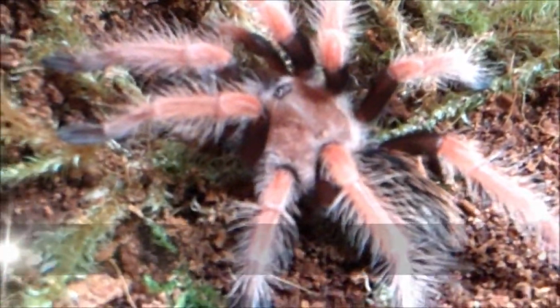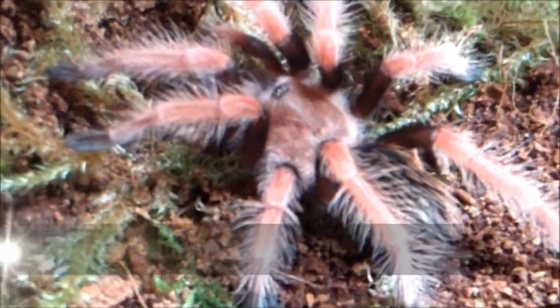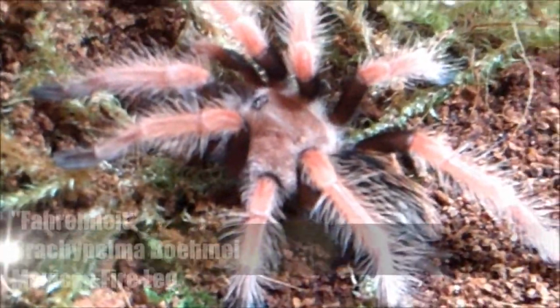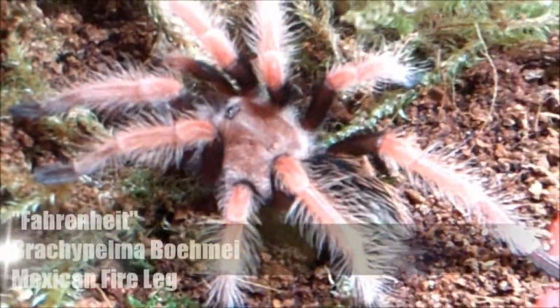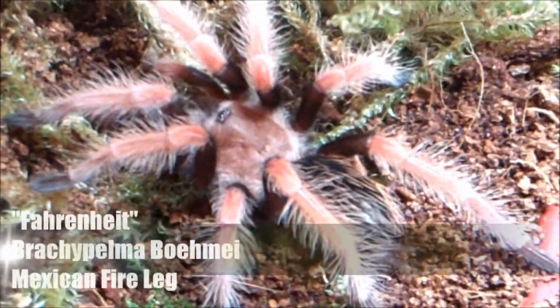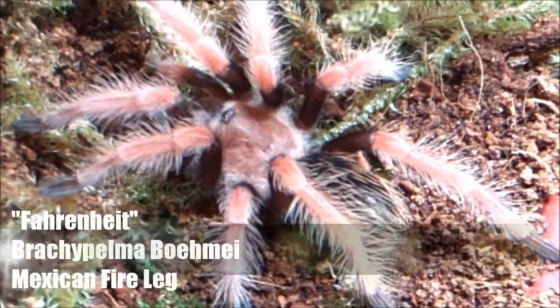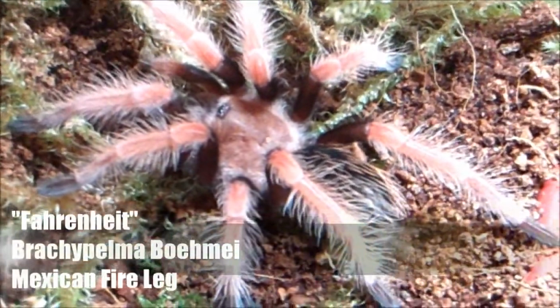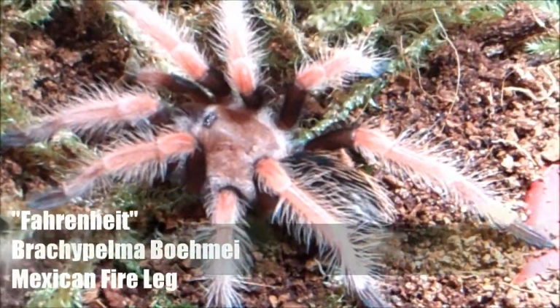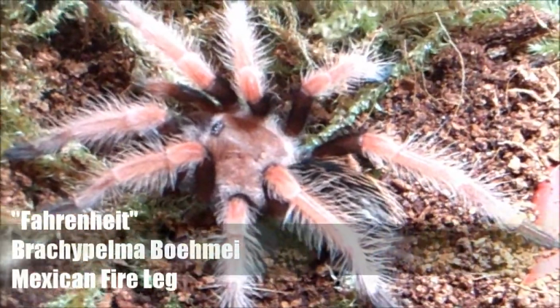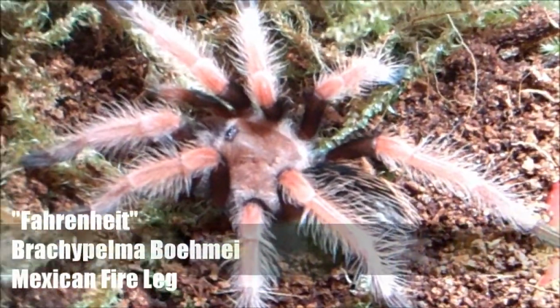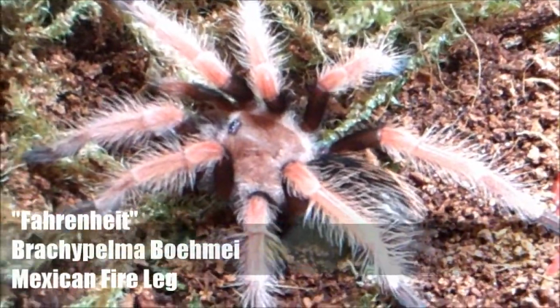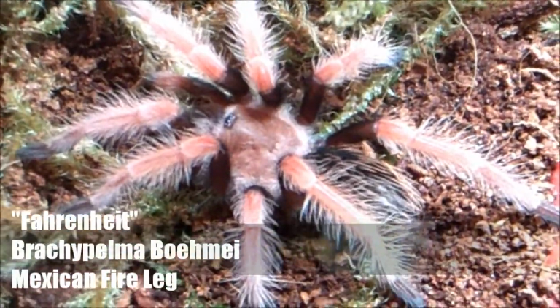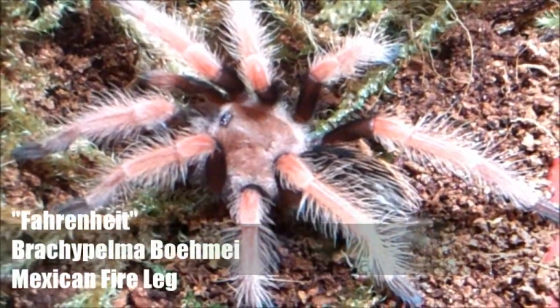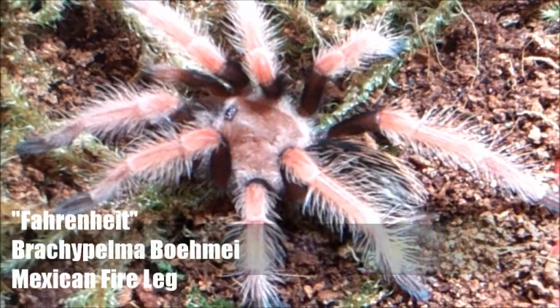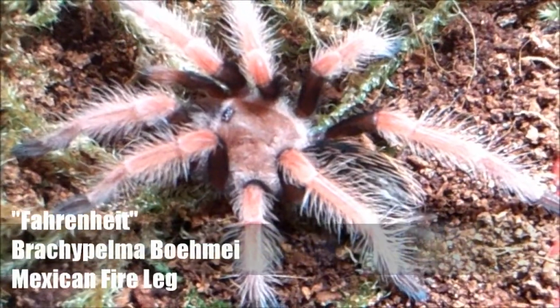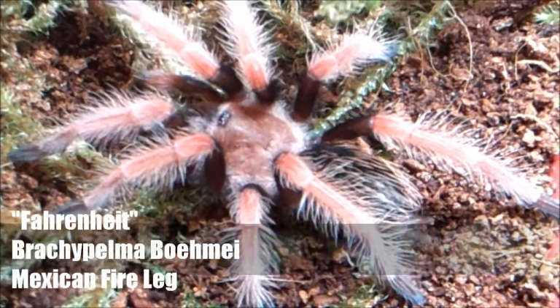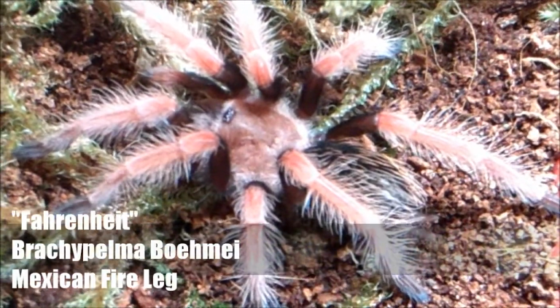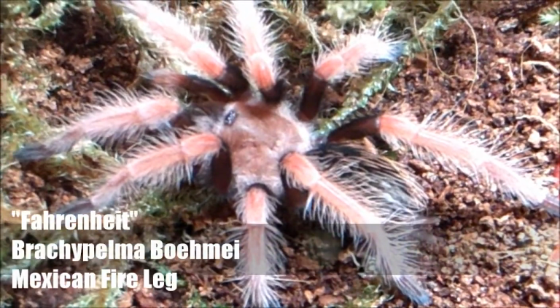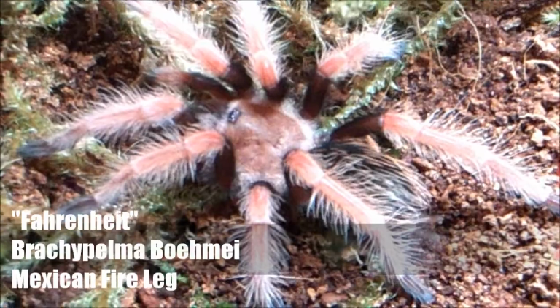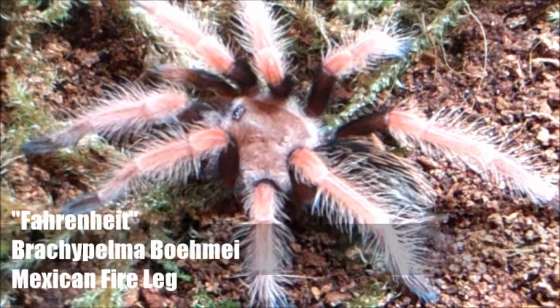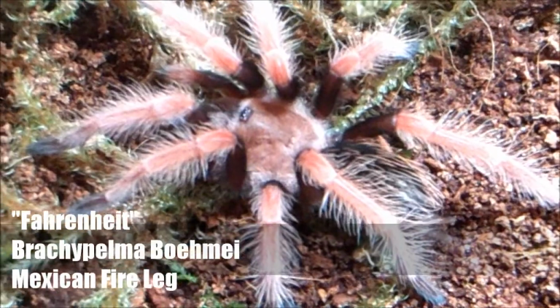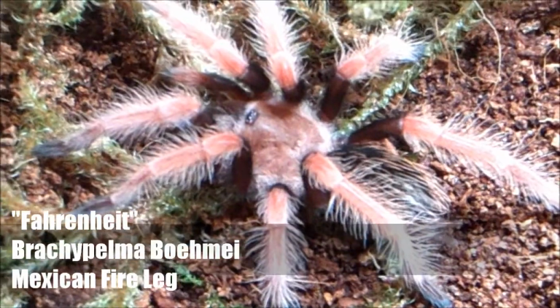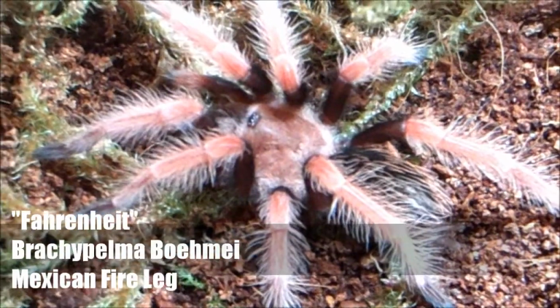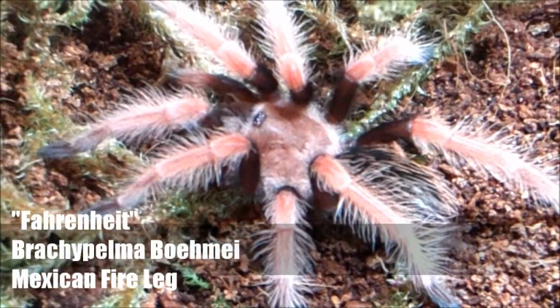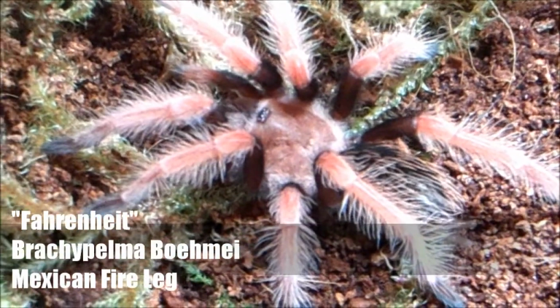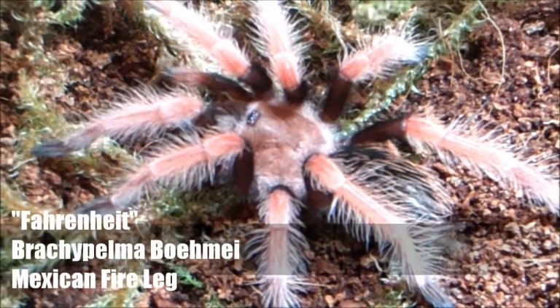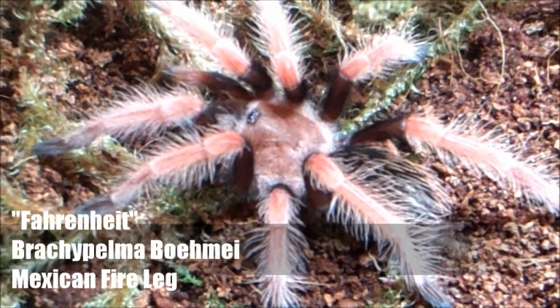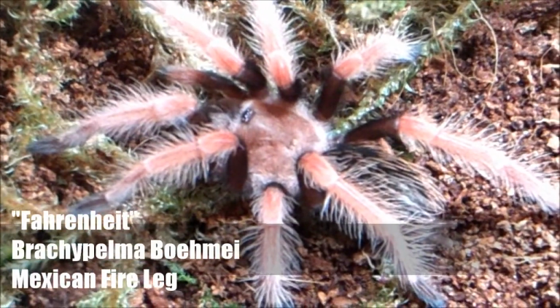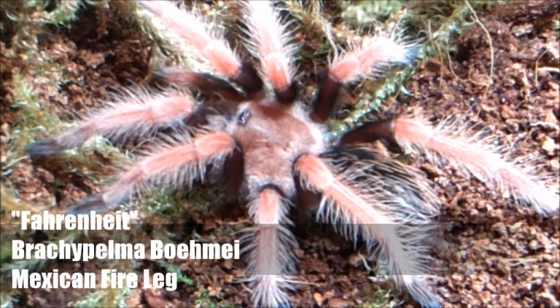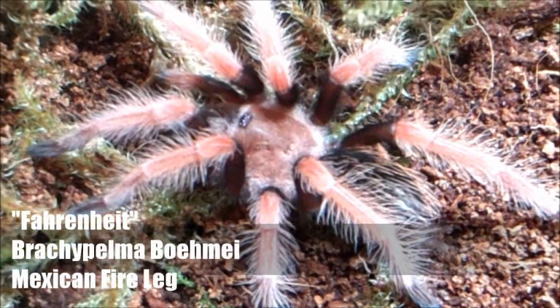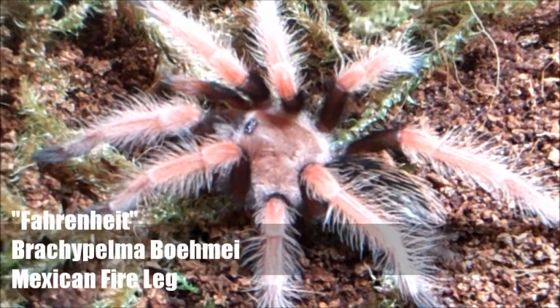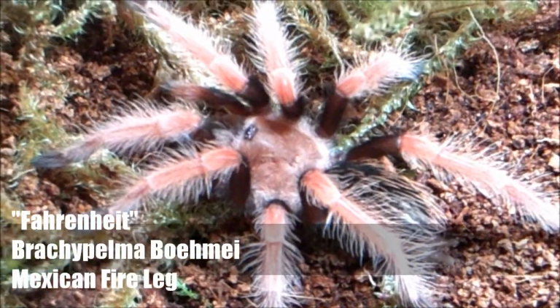Welcome to Tarantula Cloud number 11. This is the date of the night — my new edition, Brachypelma boehmei, the Mexican Fireleg.